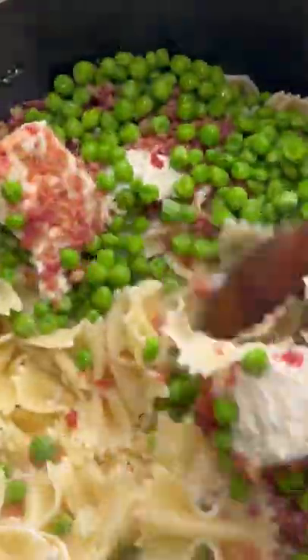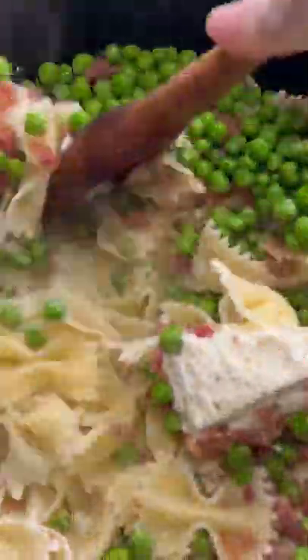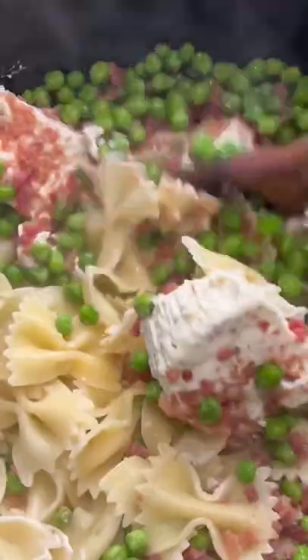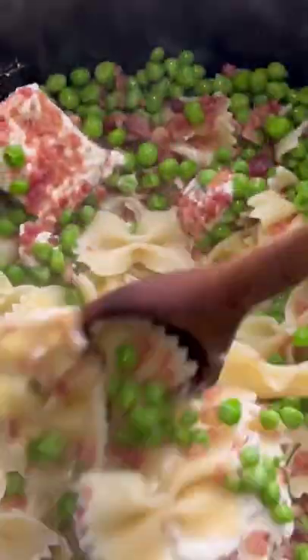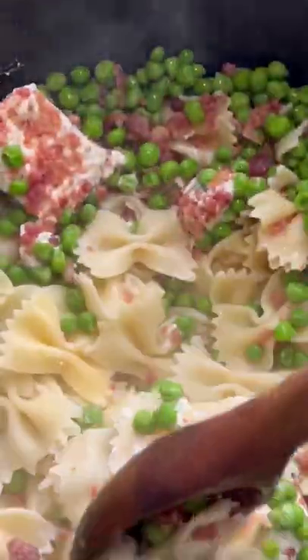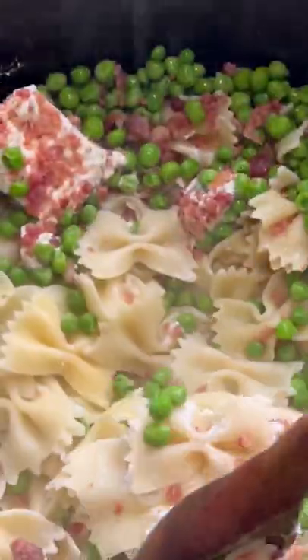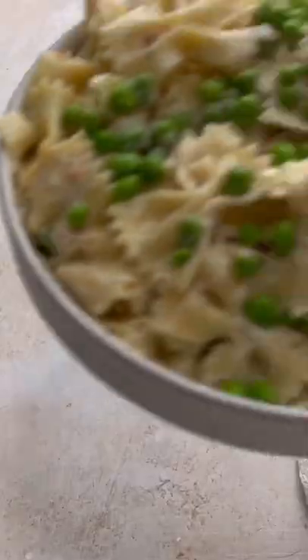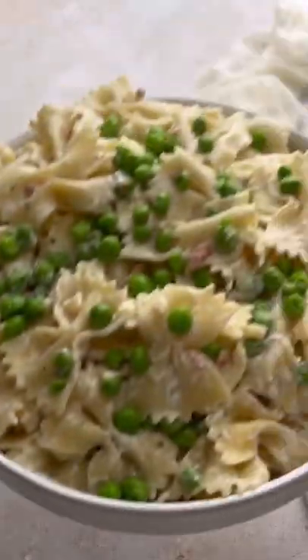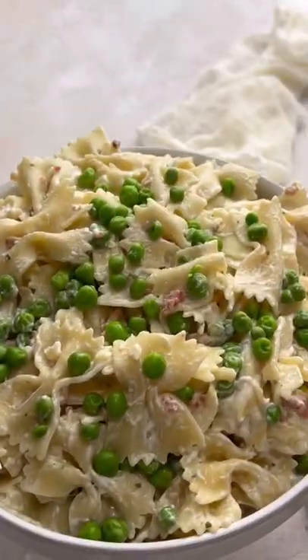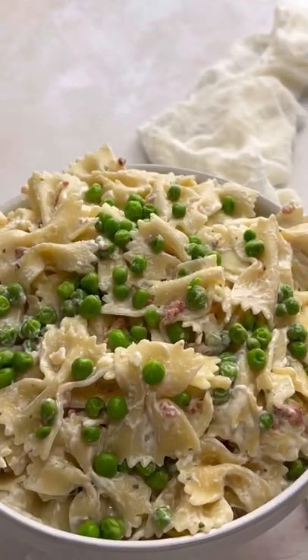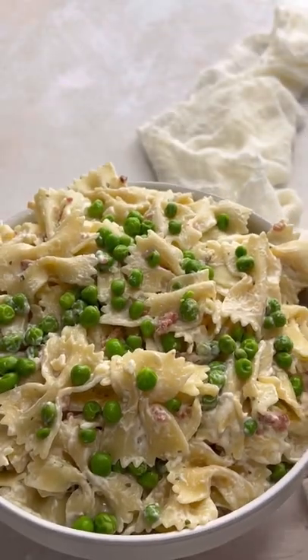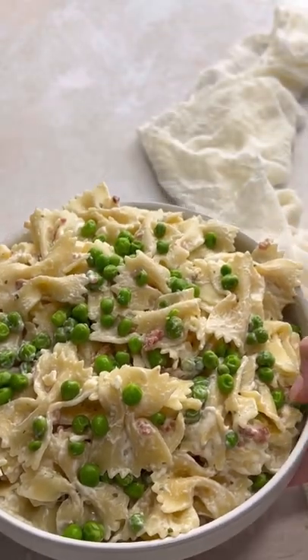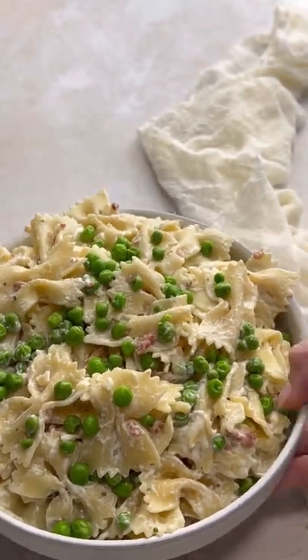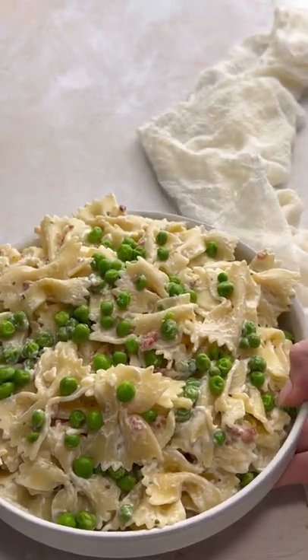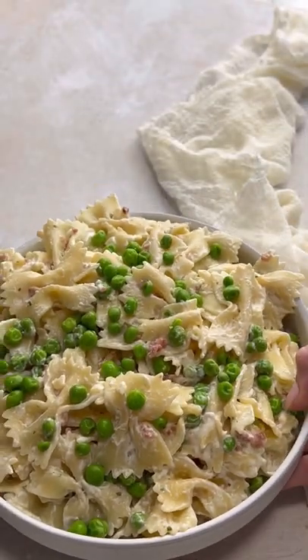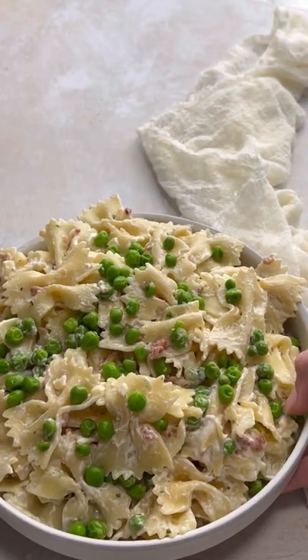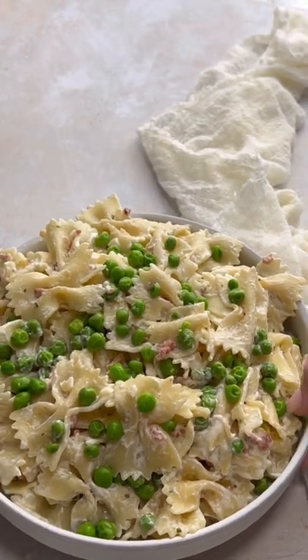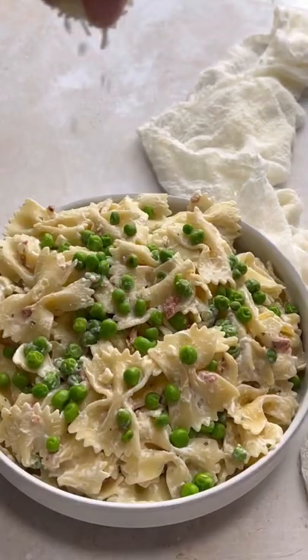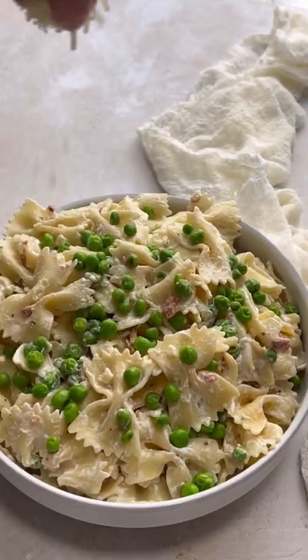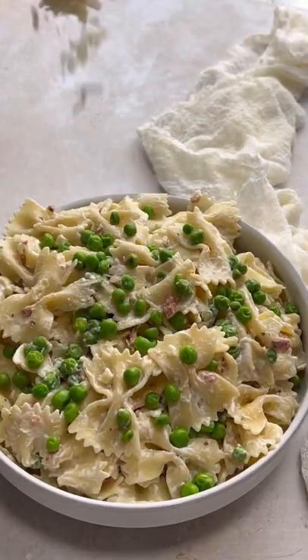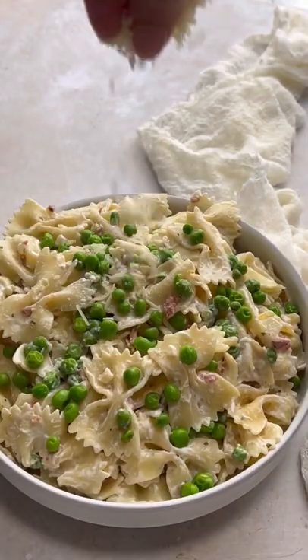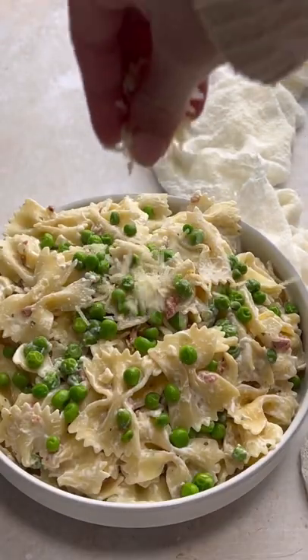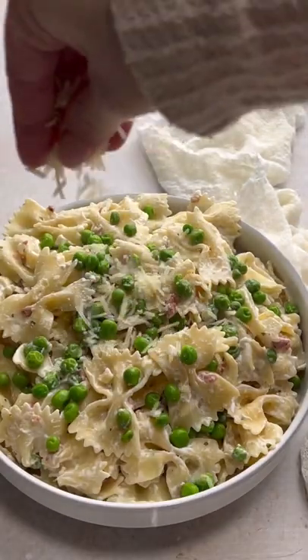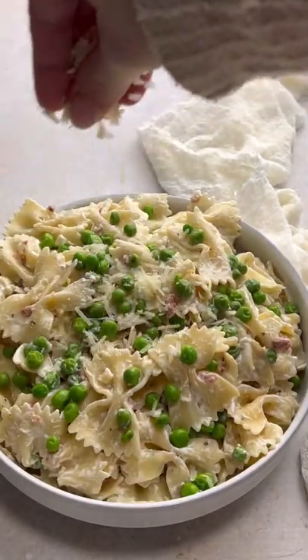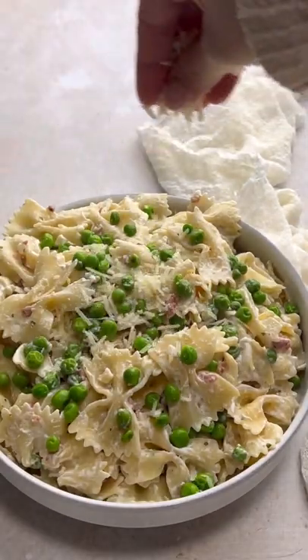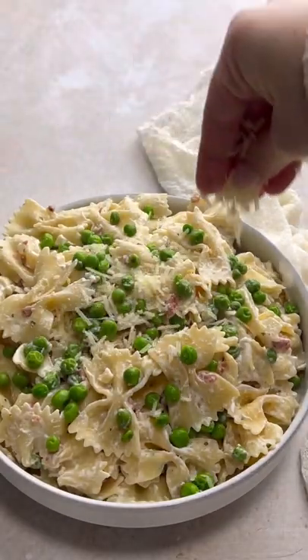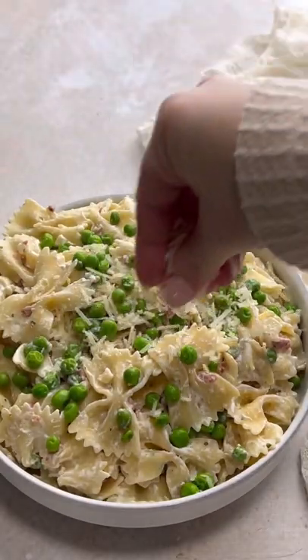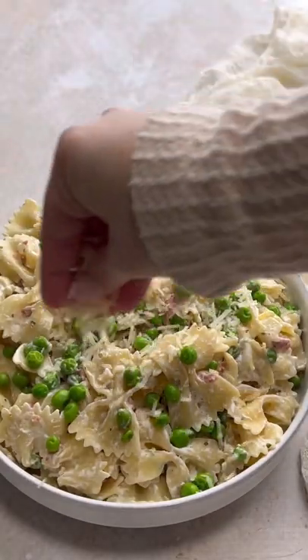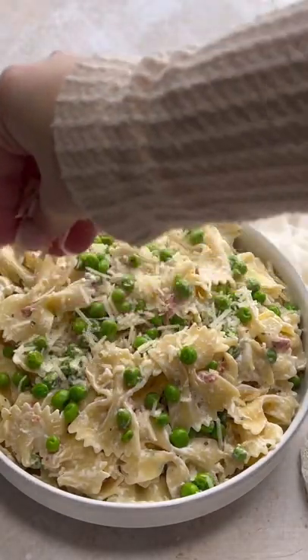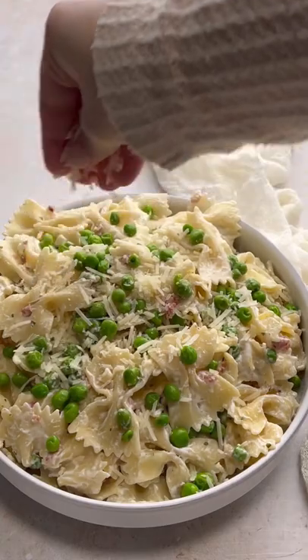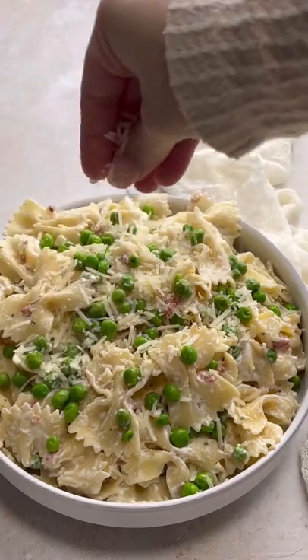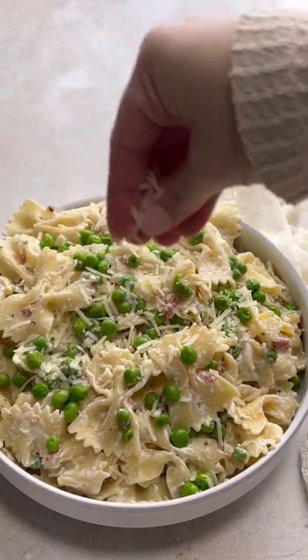You mix that all up together. This is so easy. It's so delicious. Finish with some Parmesan cheese.